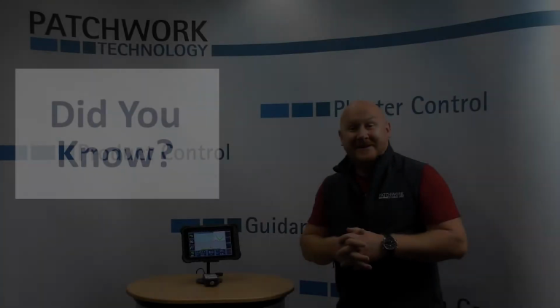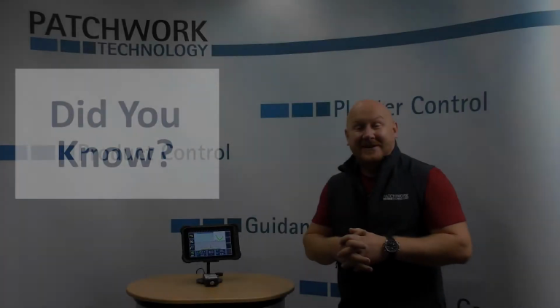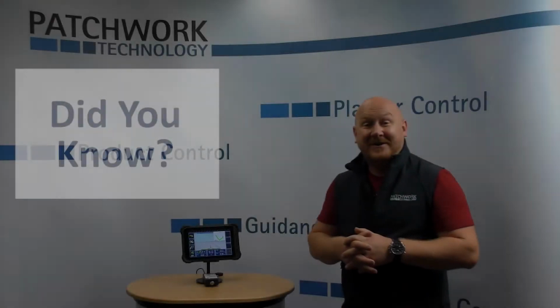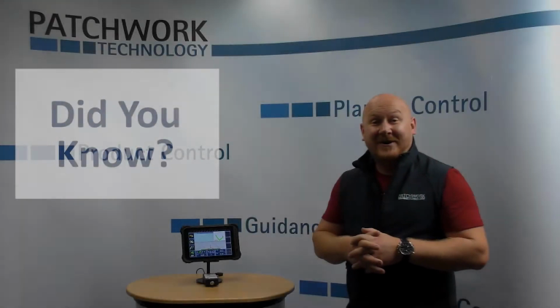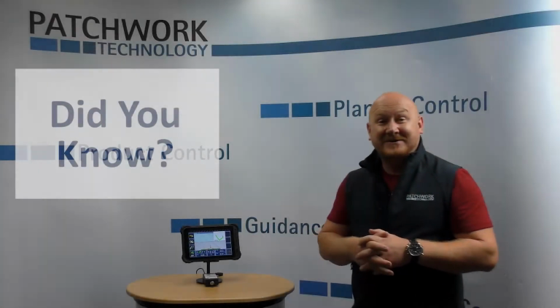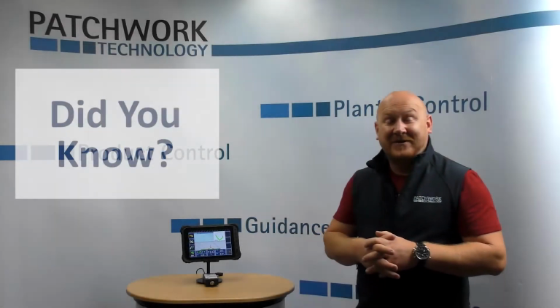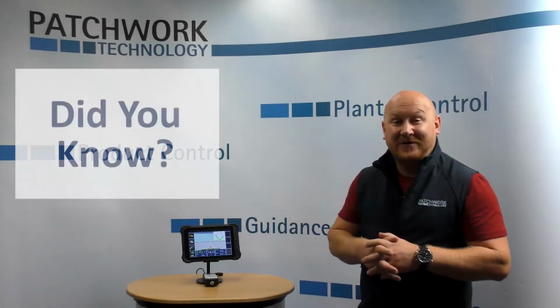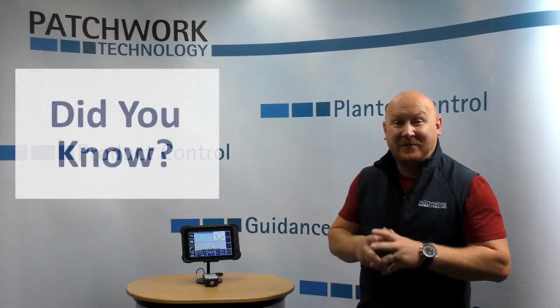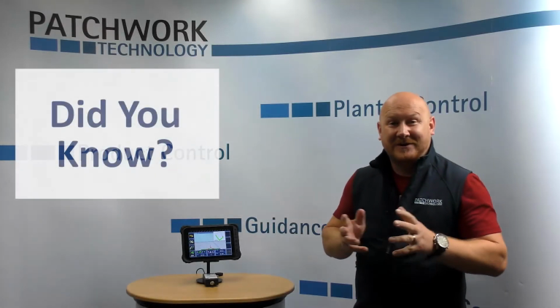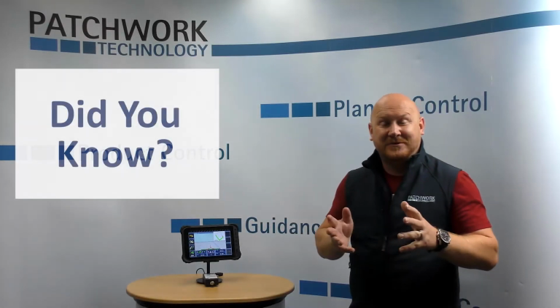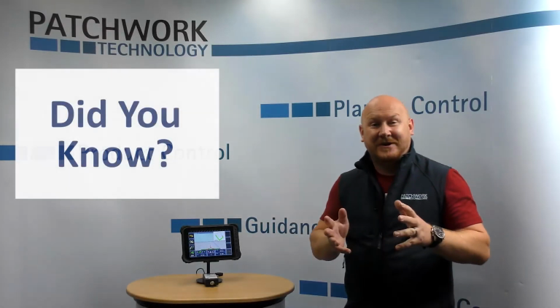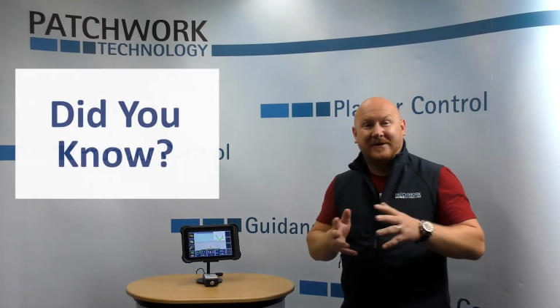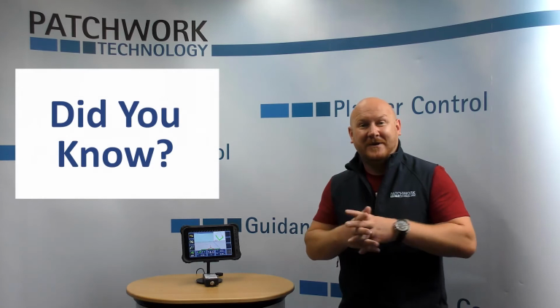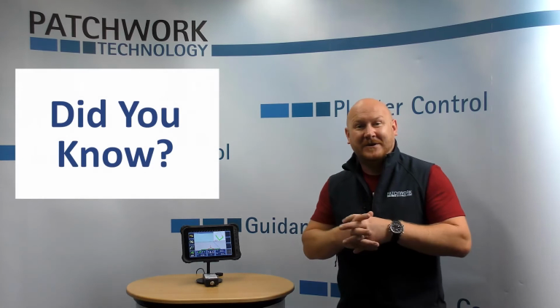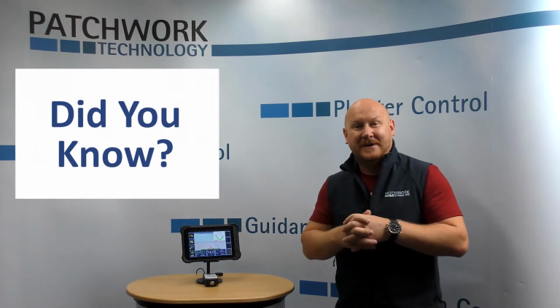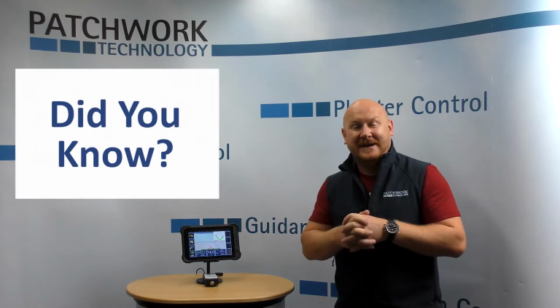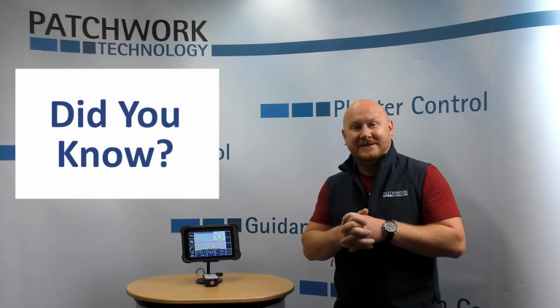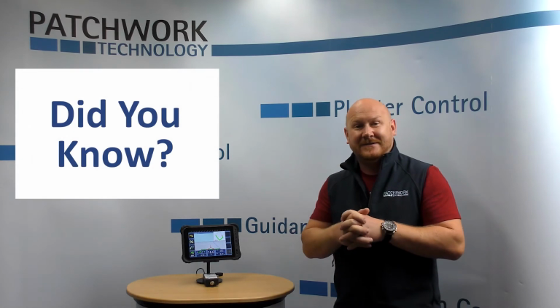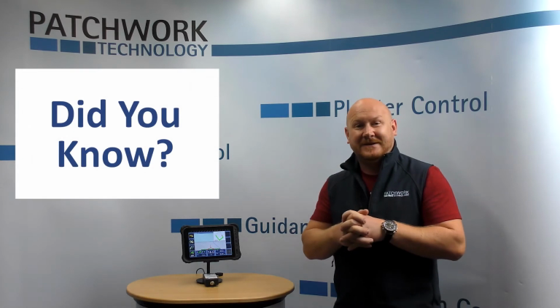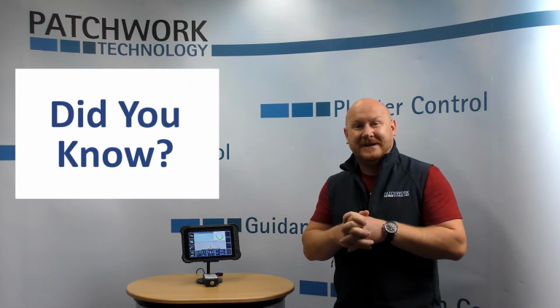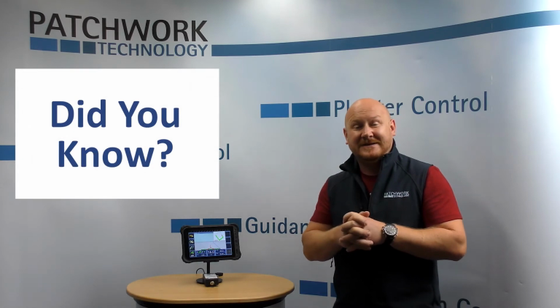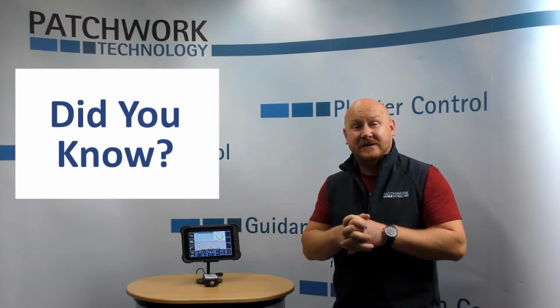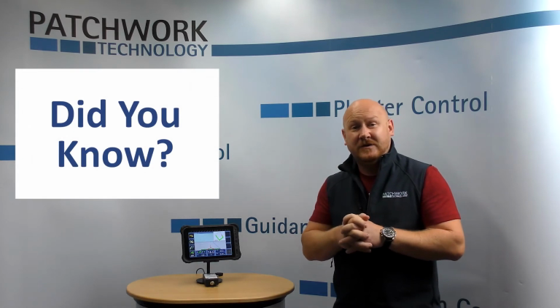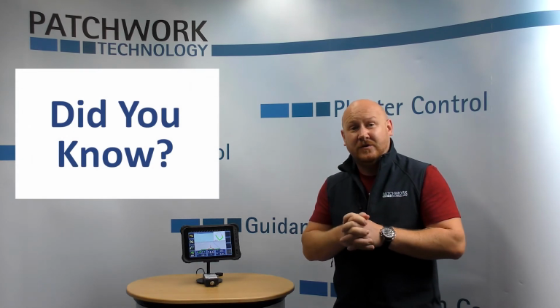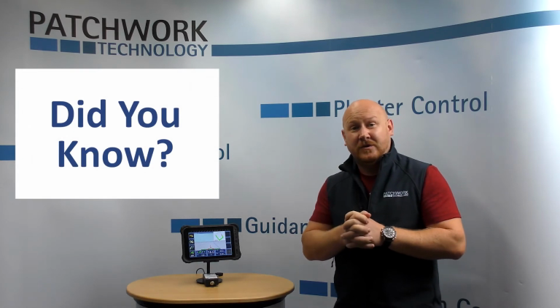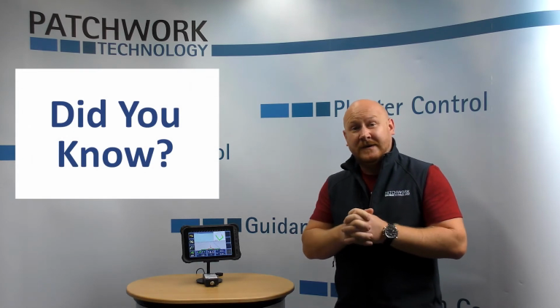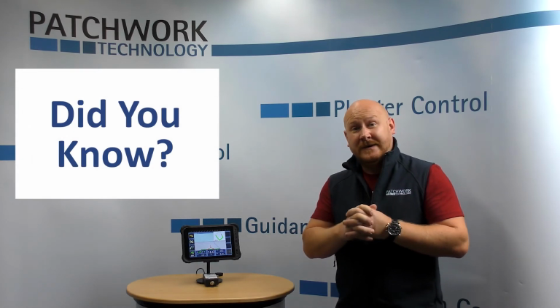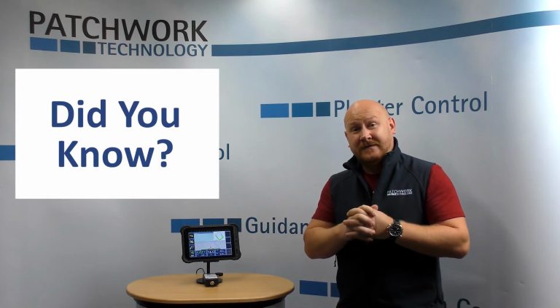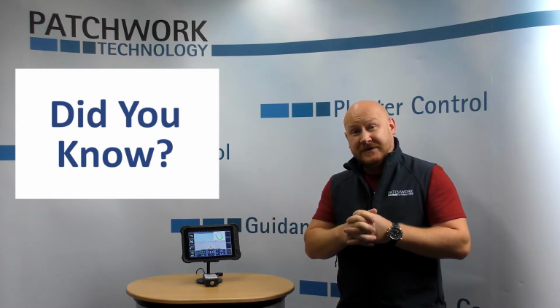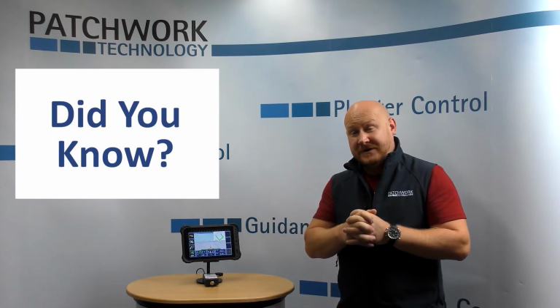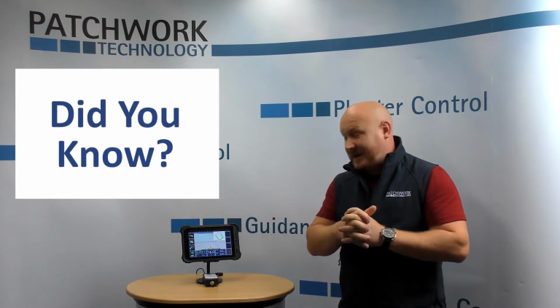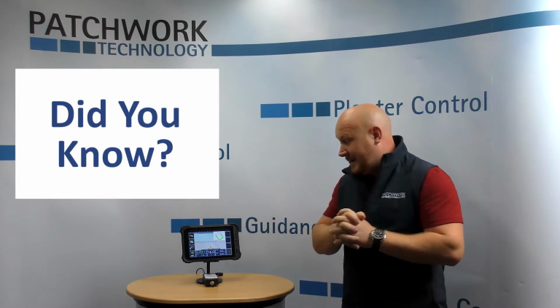Hi guys, Anu from Patchwork here and welcome again to today's Did You Know Feature Guide.